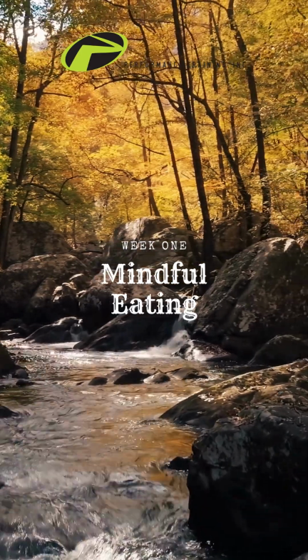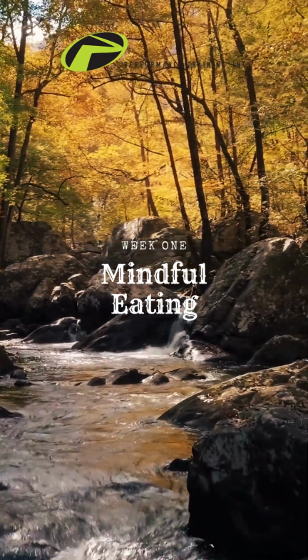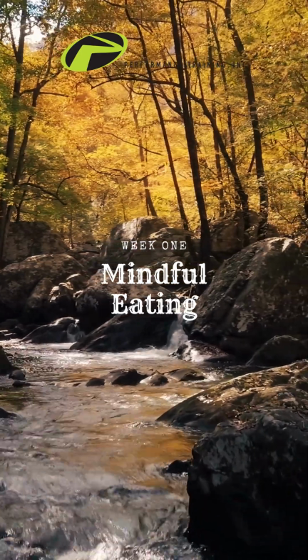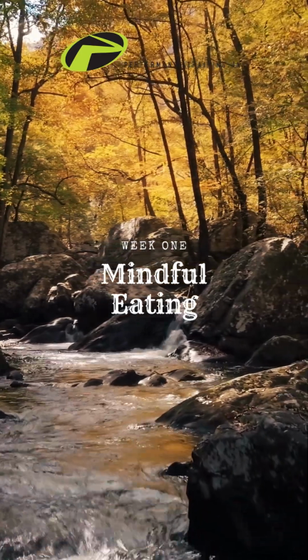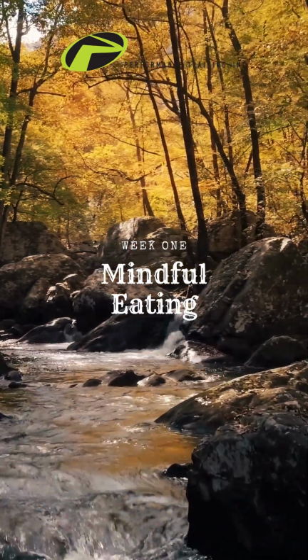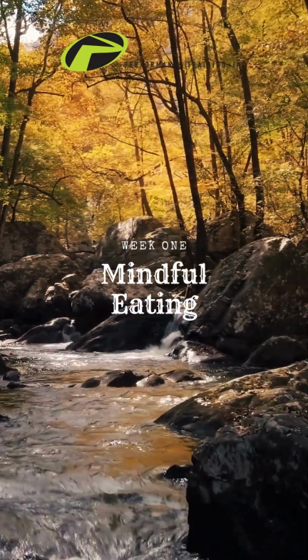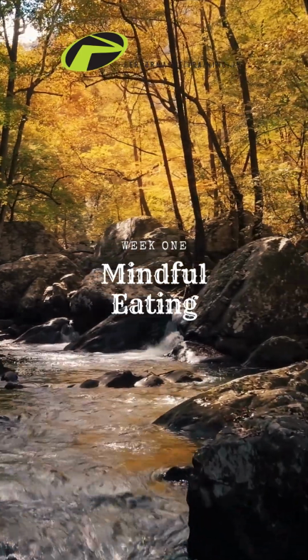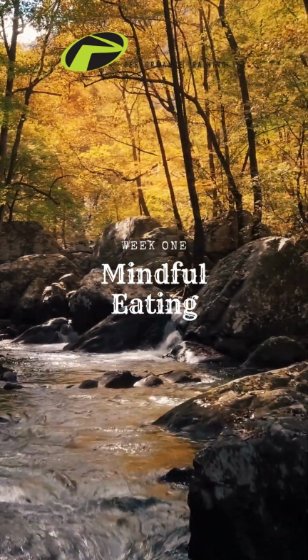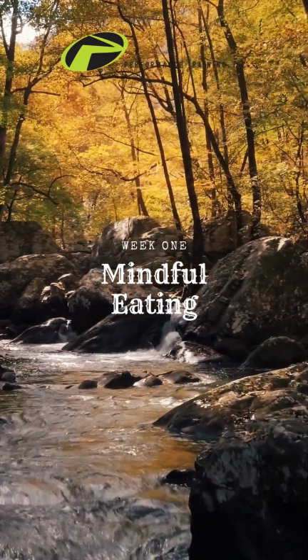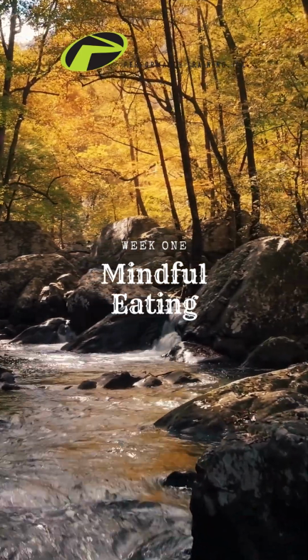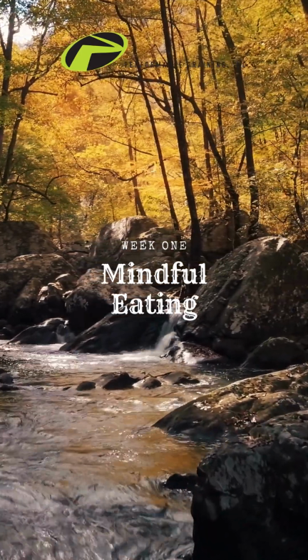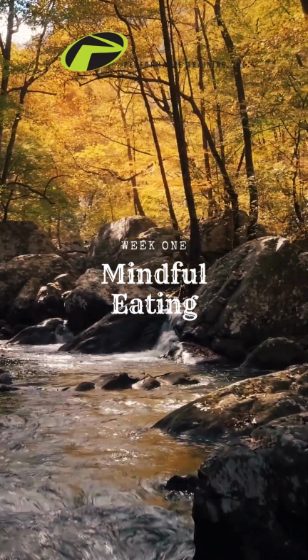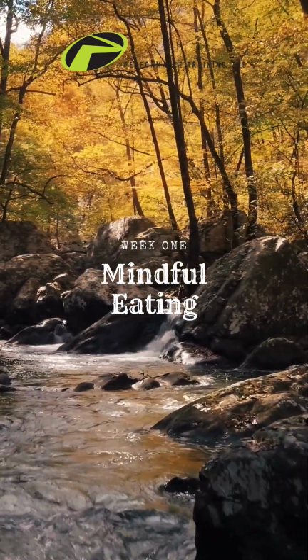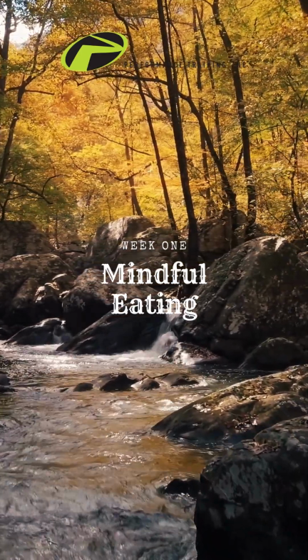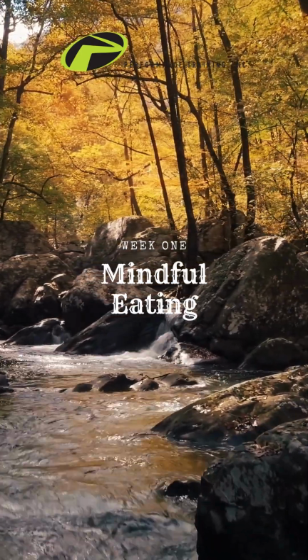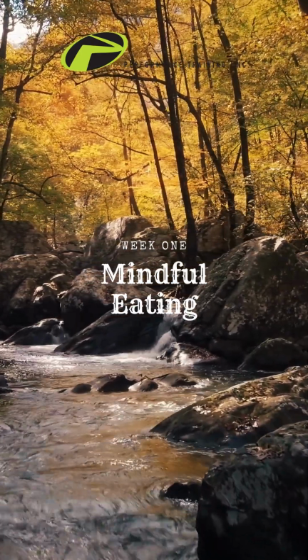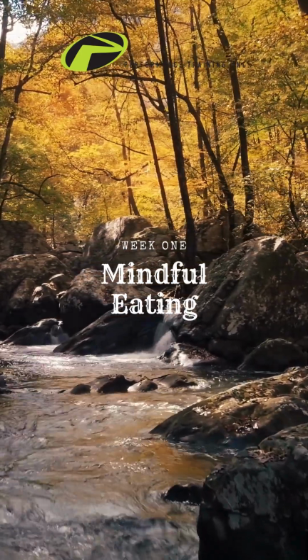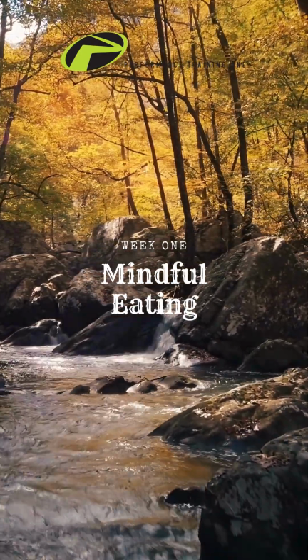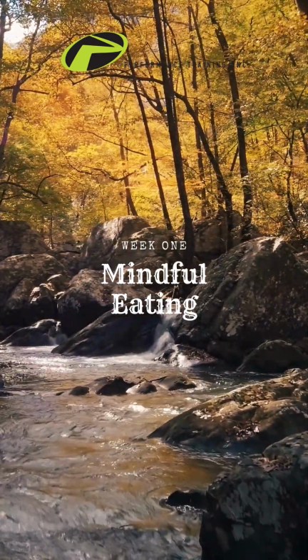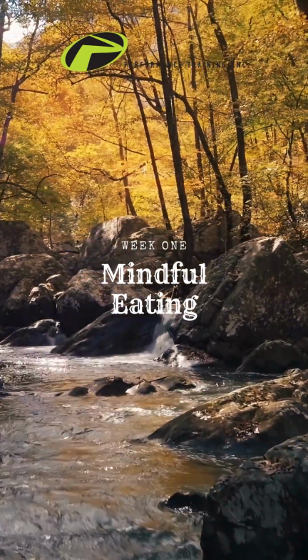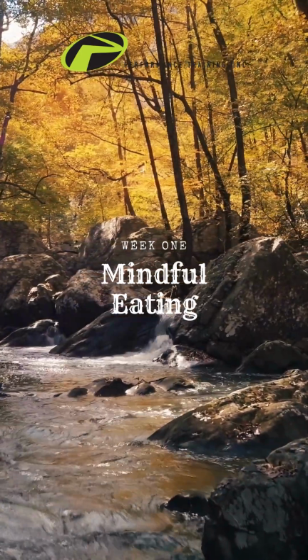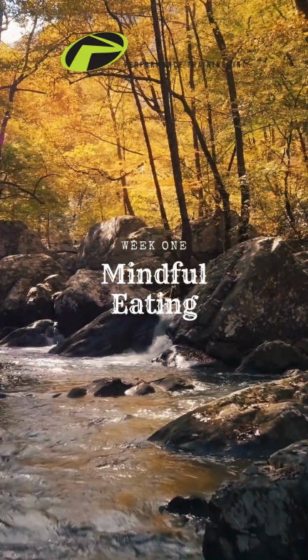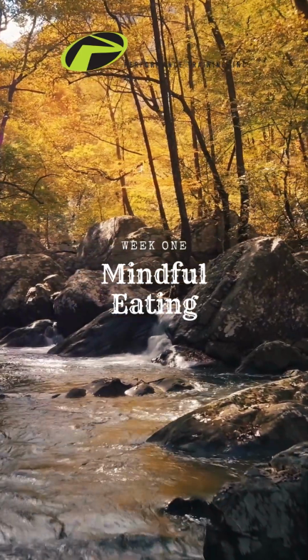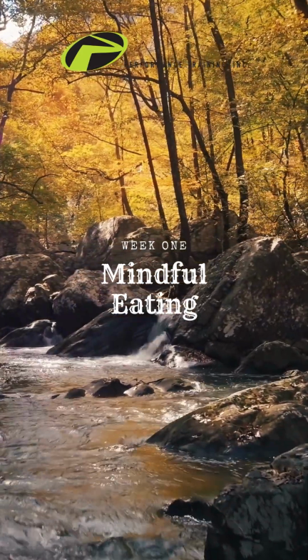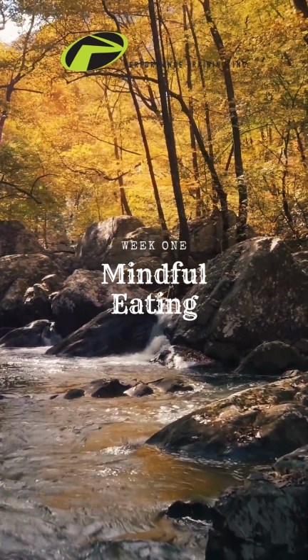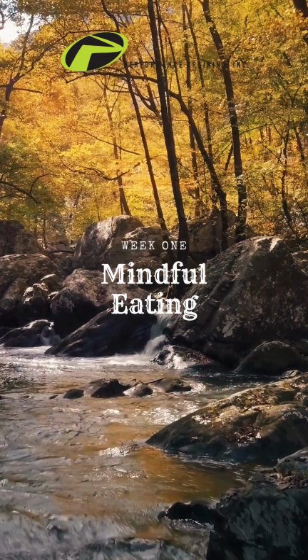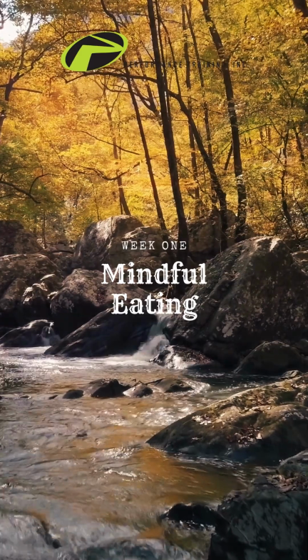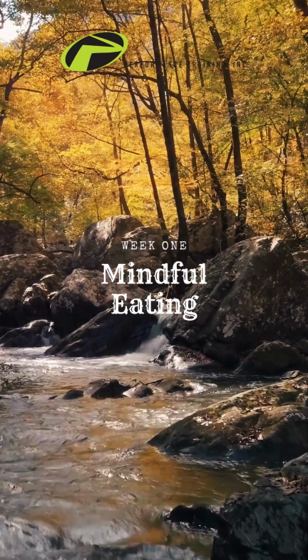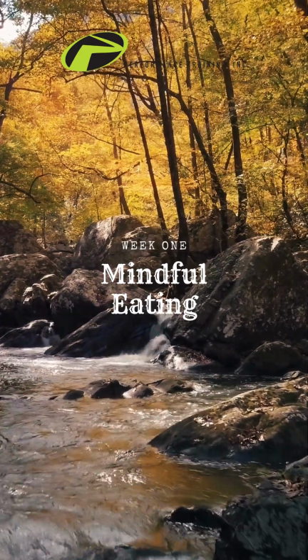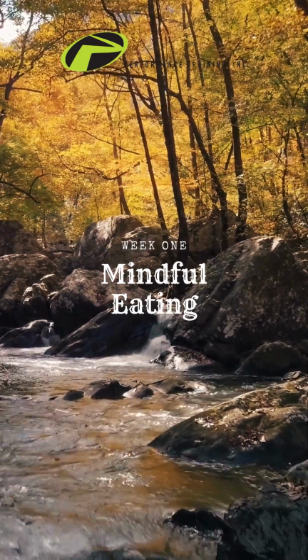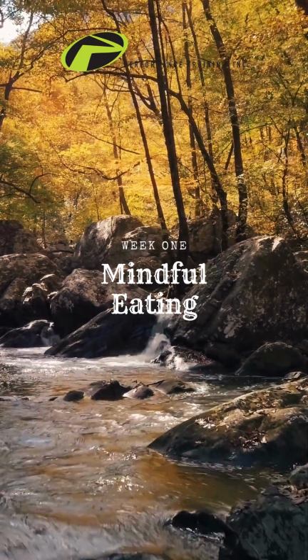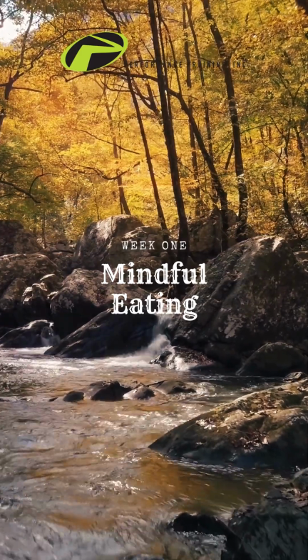If we eat more slowly, we make this relaxing, enjoyable experience last longer. So slow down. Breathe. And eat mindfully.